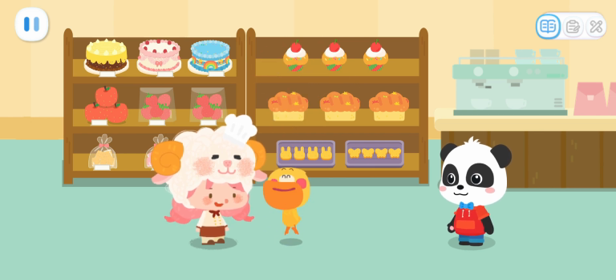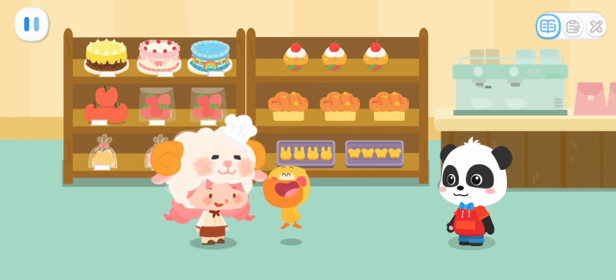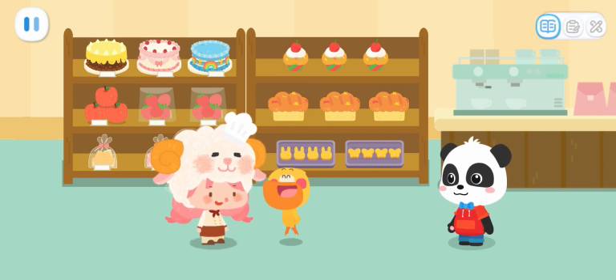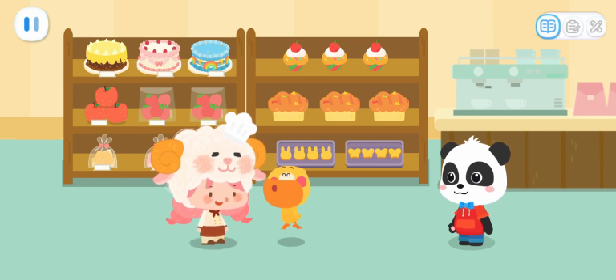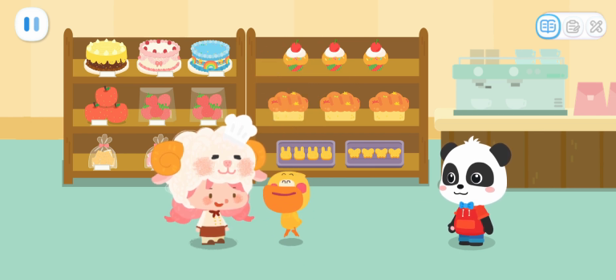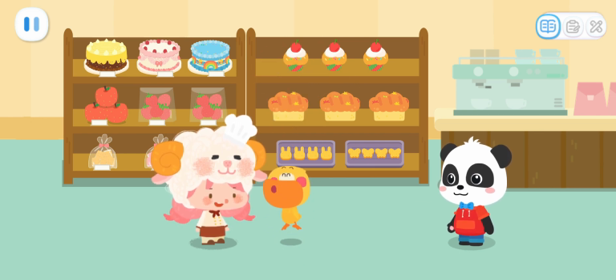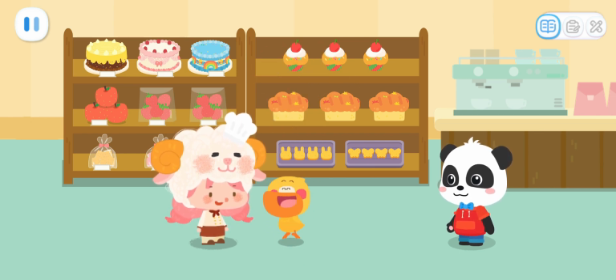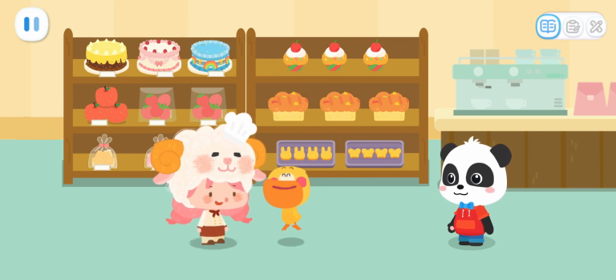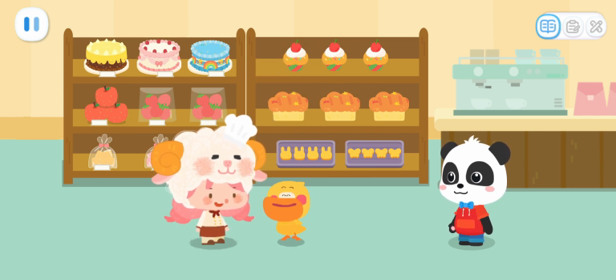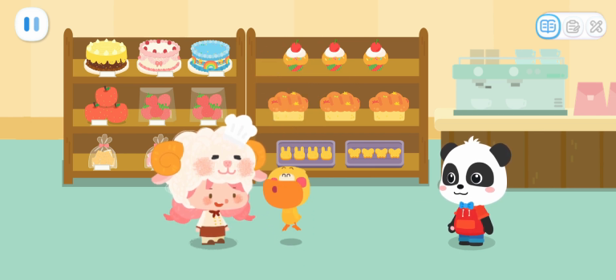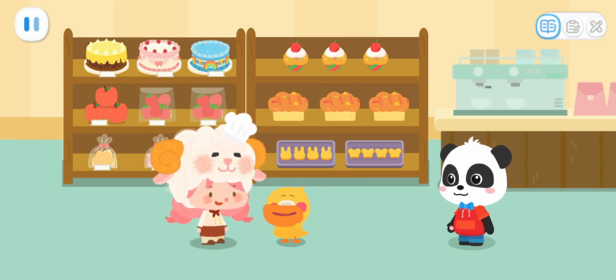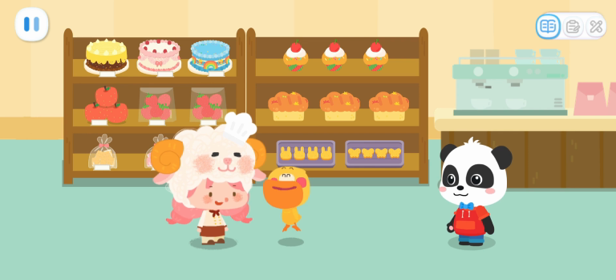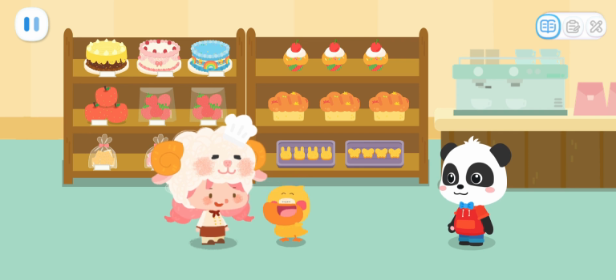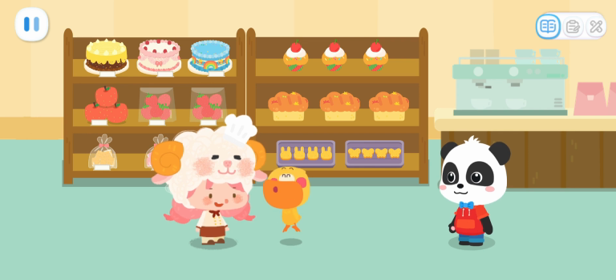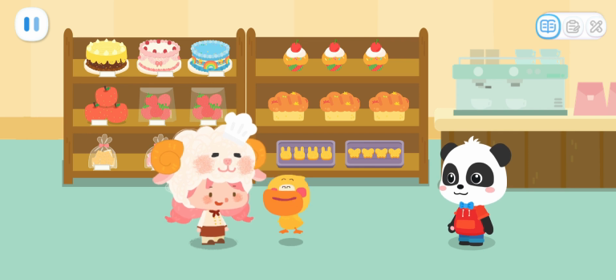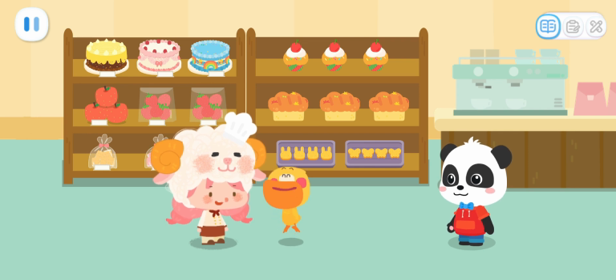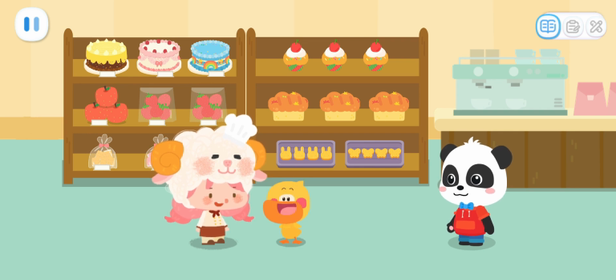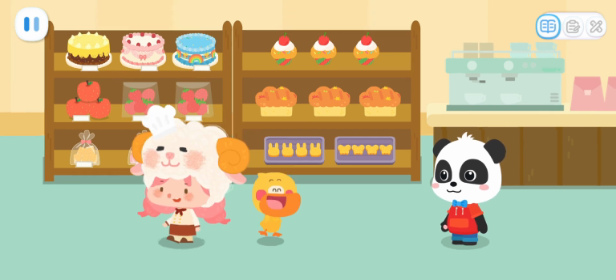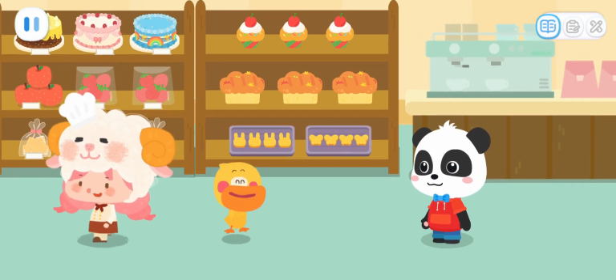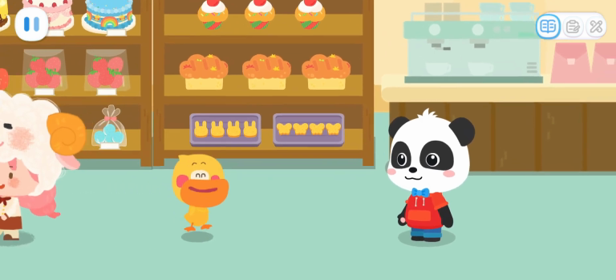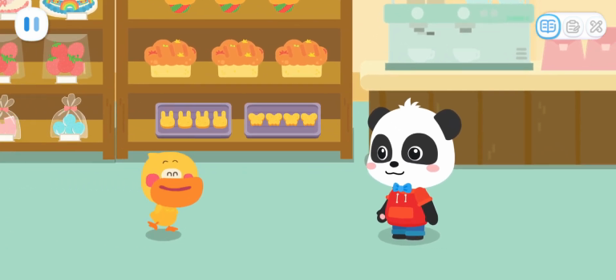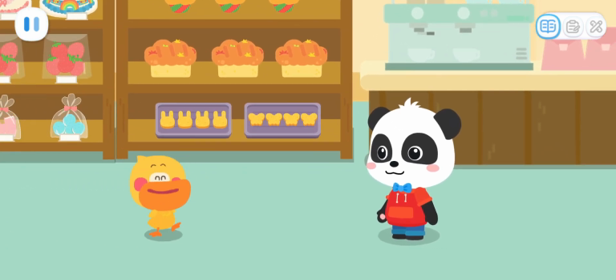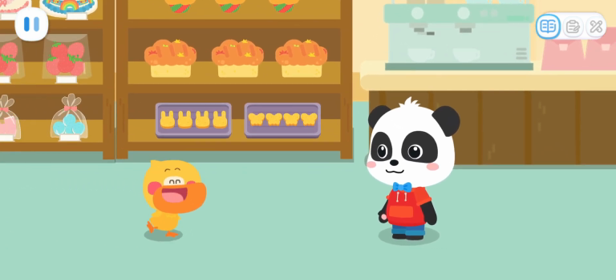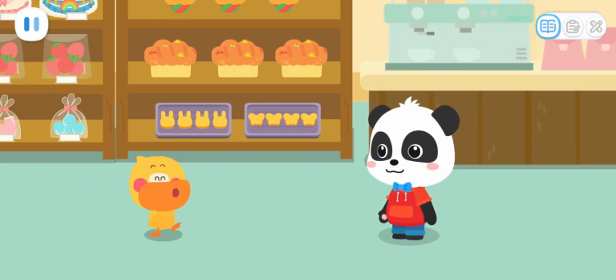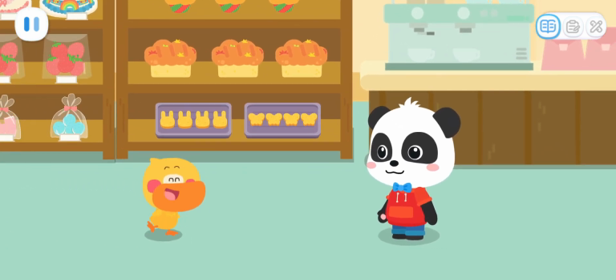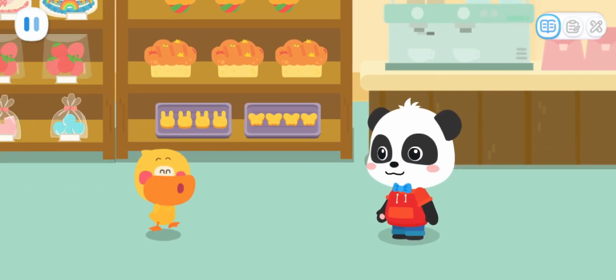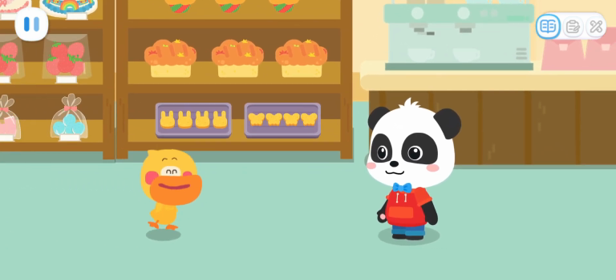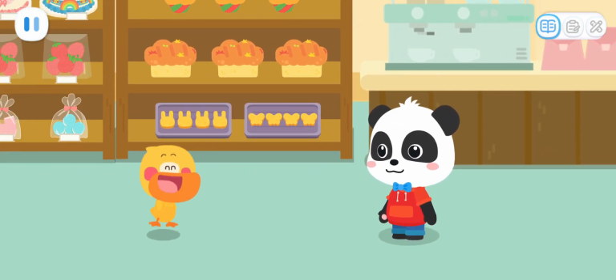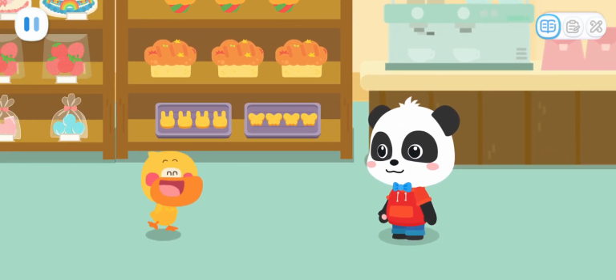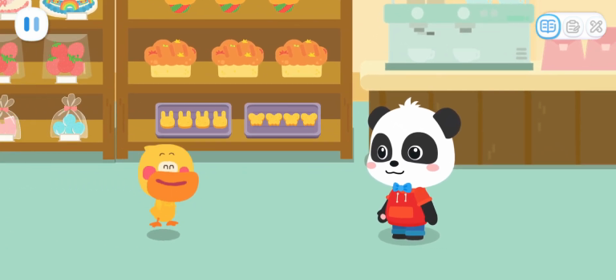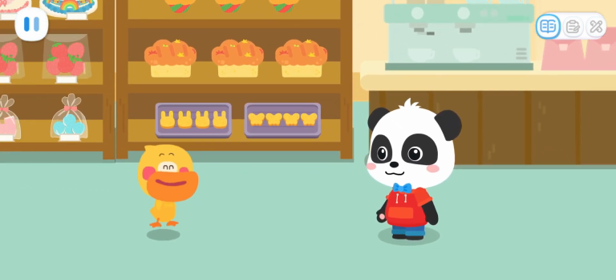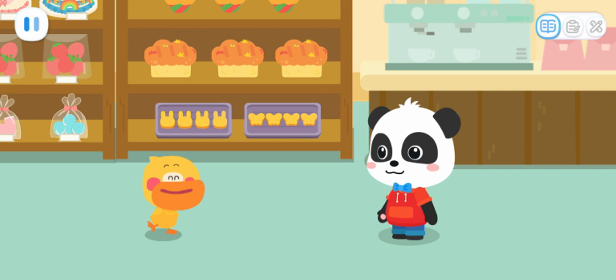Rainbow popping candy bread is so delicious! I want to go out with Kiki to buy more bread next time.